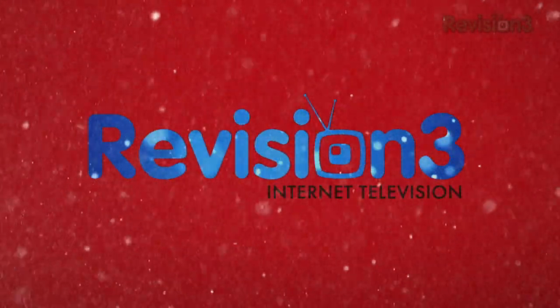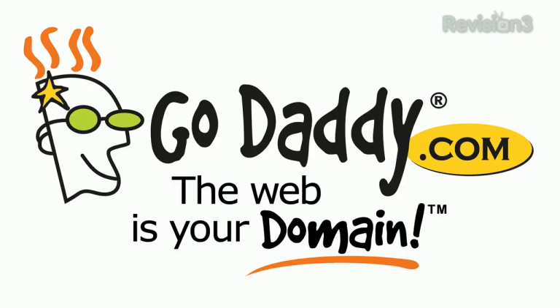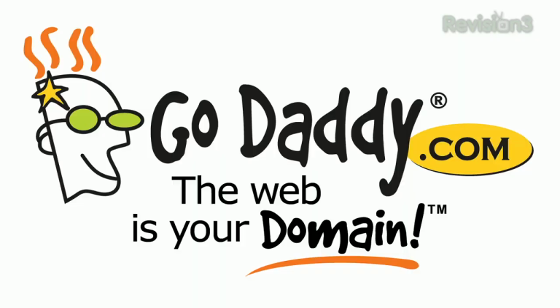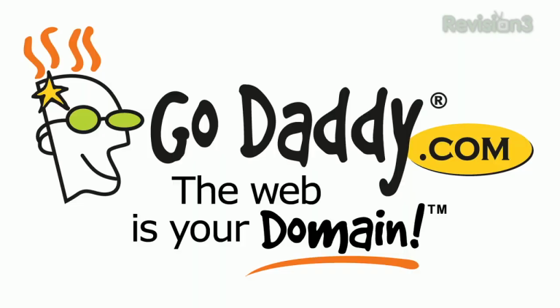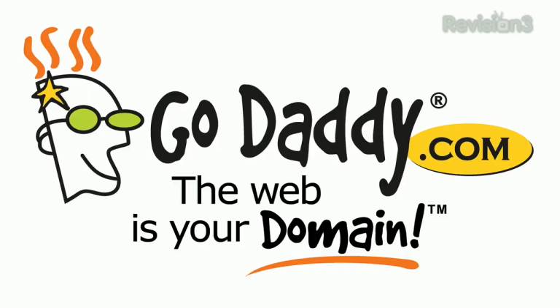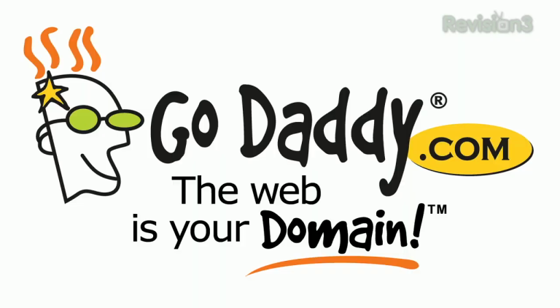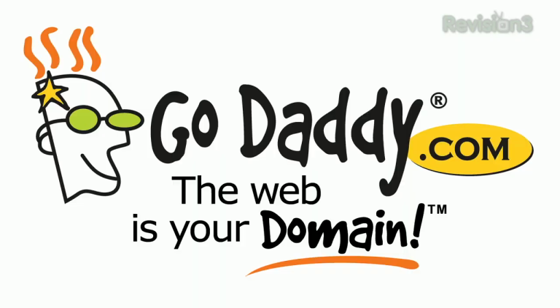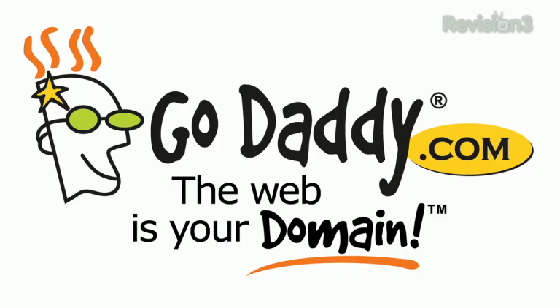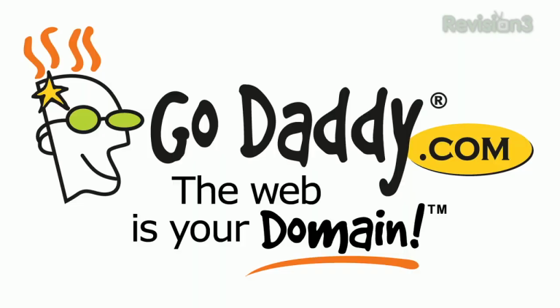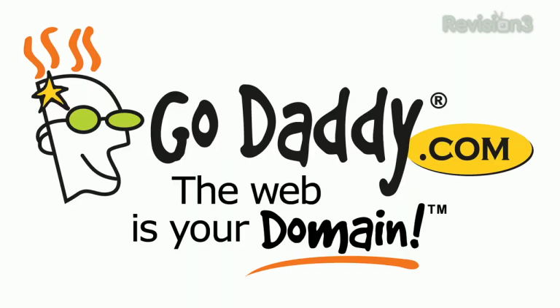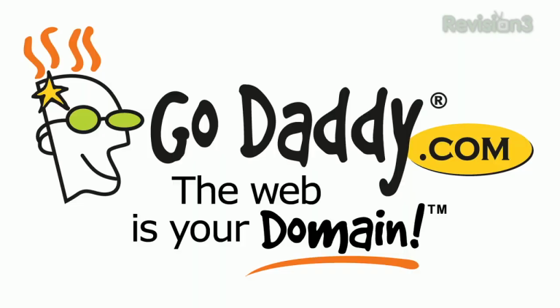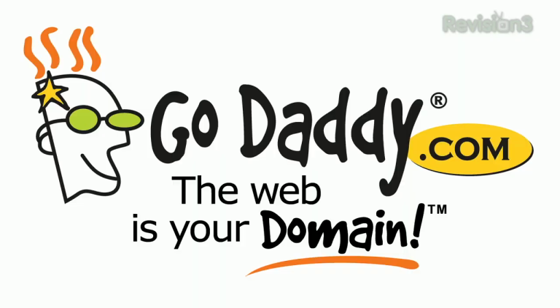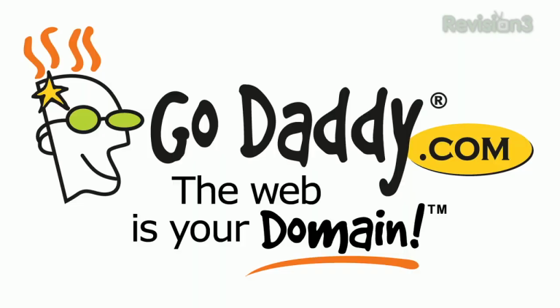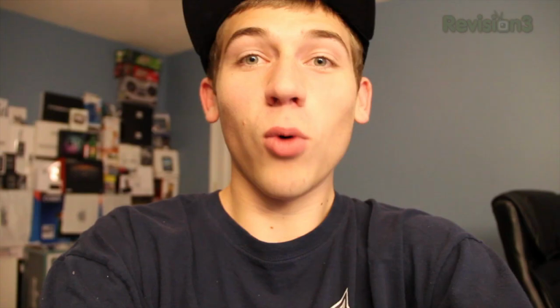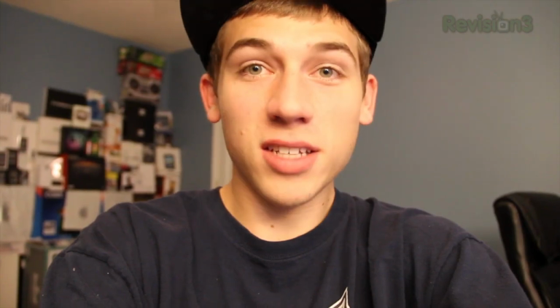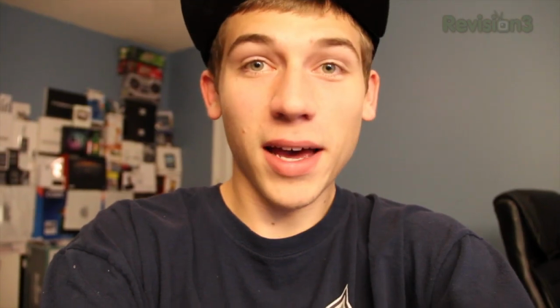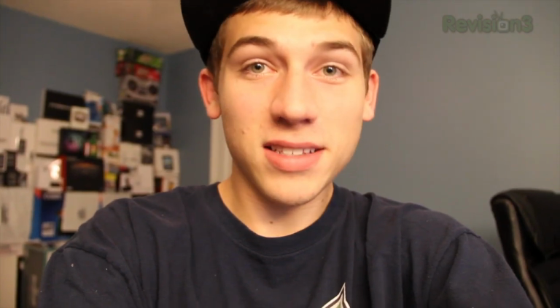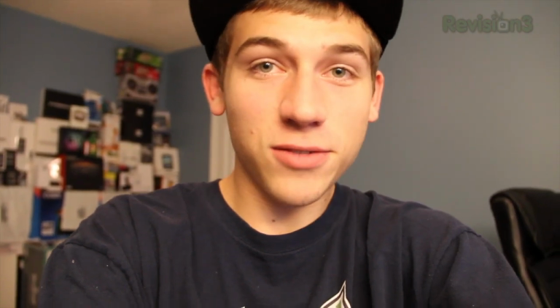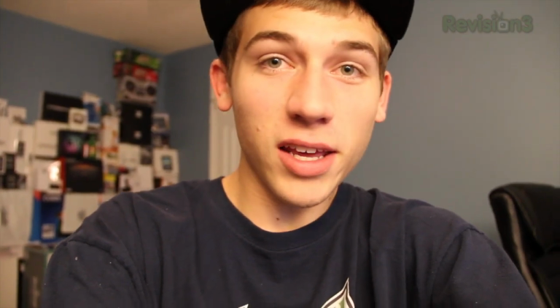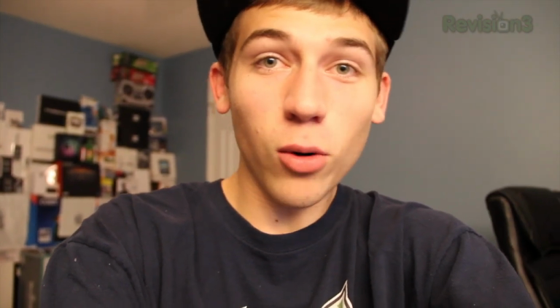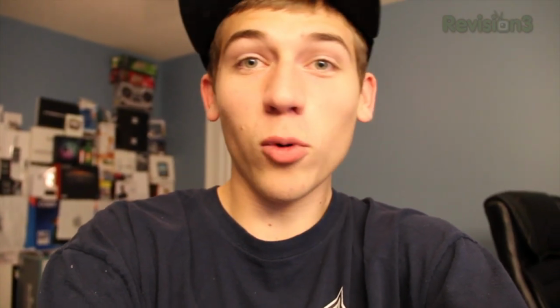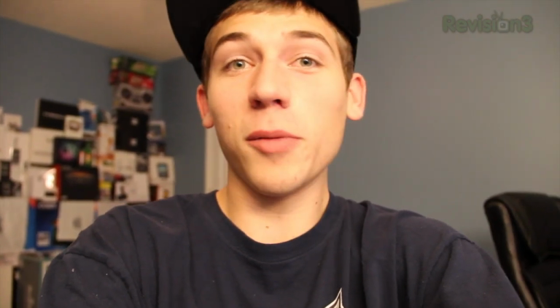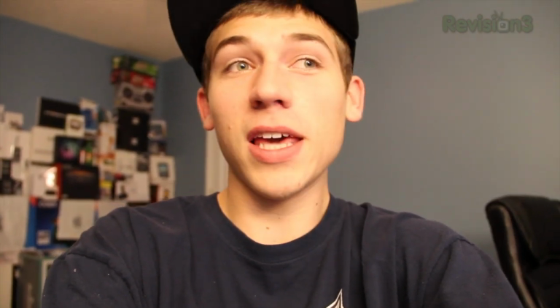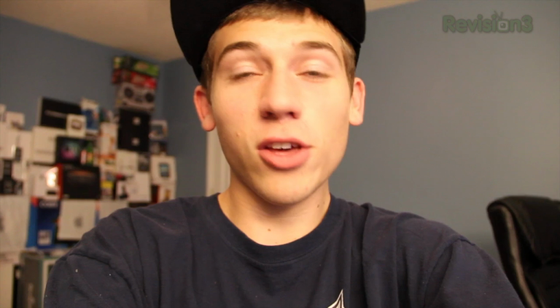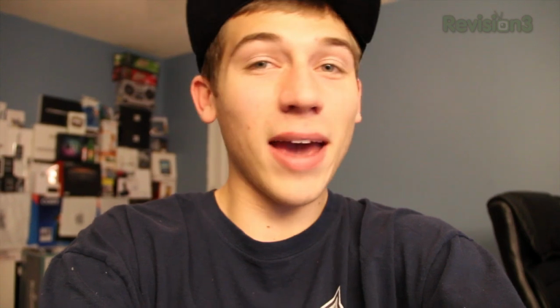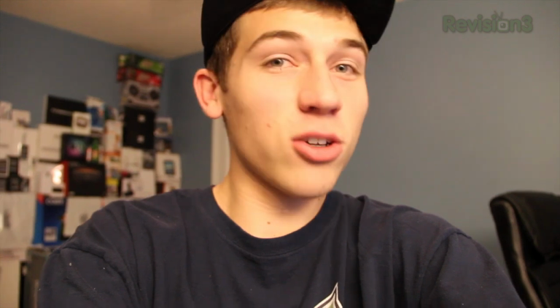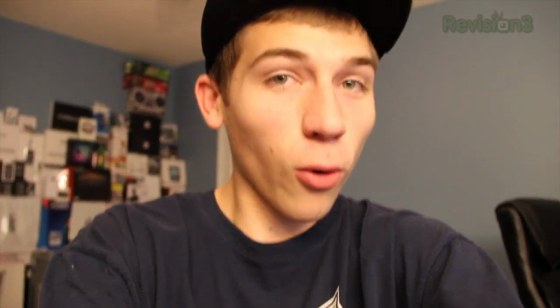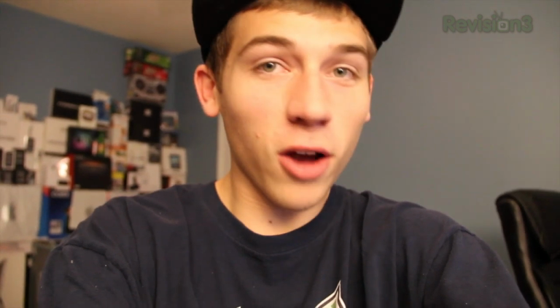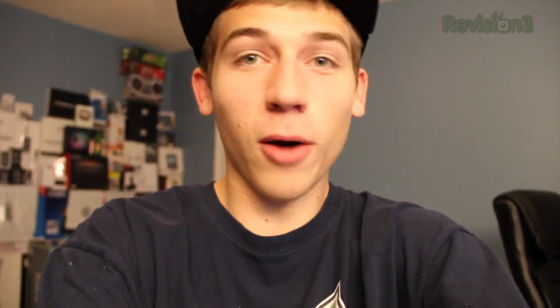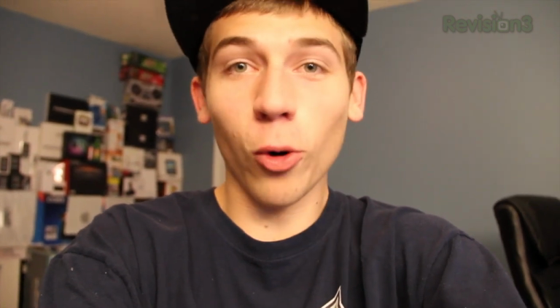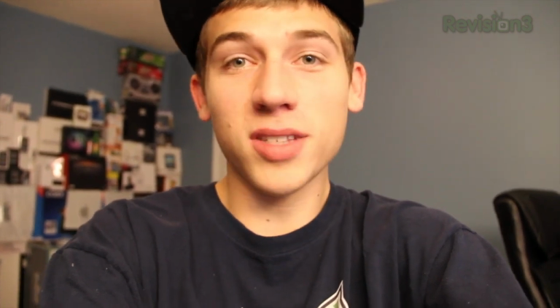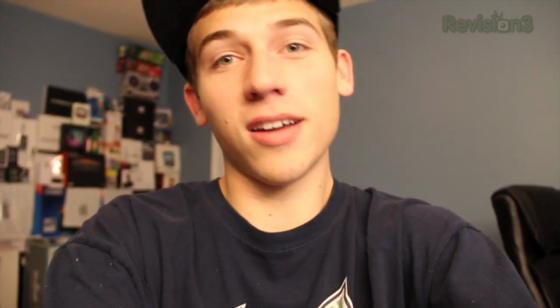This episode of Ty's Eye Help is brought to you by GoDaddy. What's up guys? In this video I'm going to be giving you a tour of my room setup.